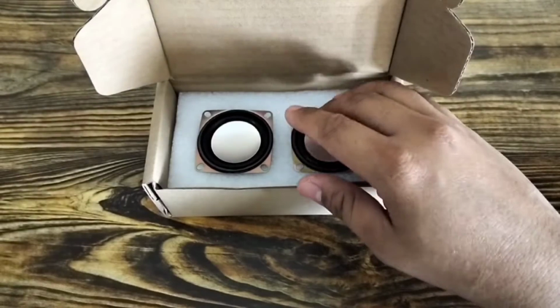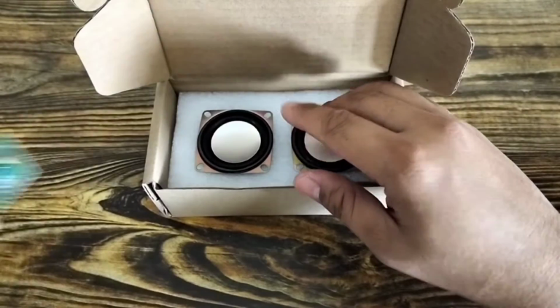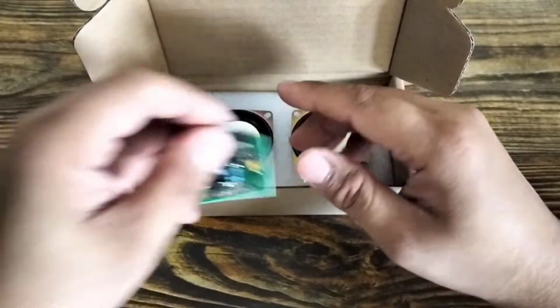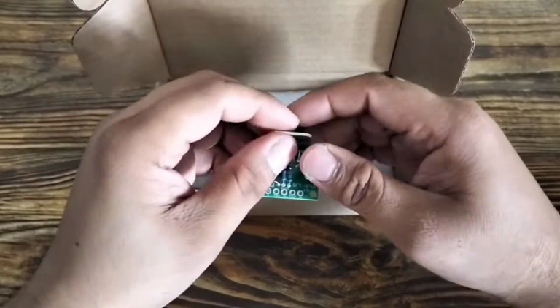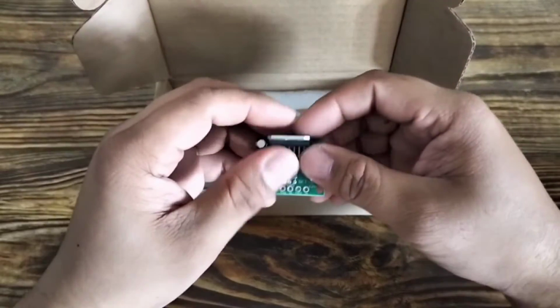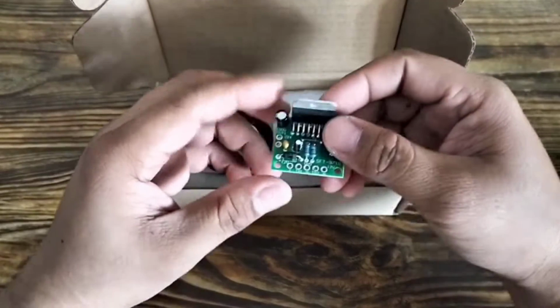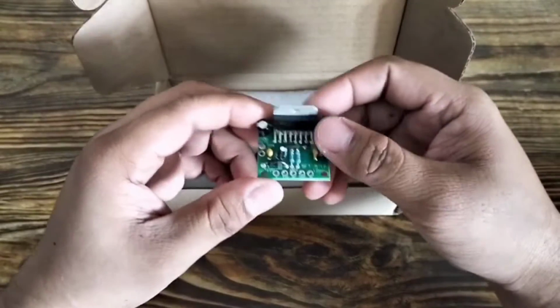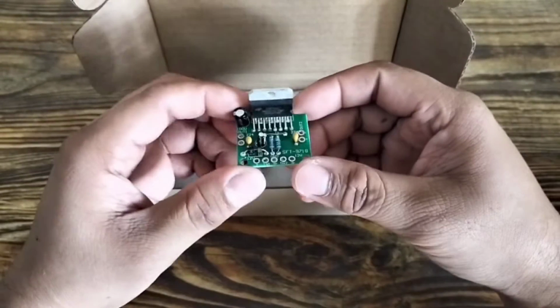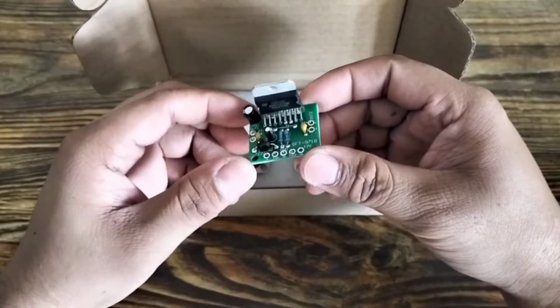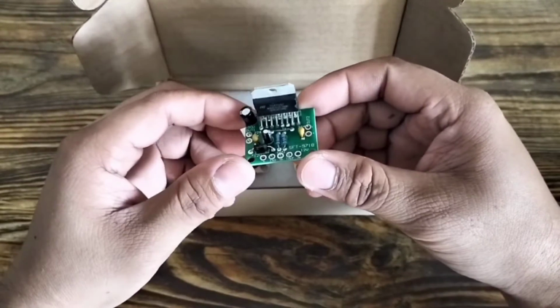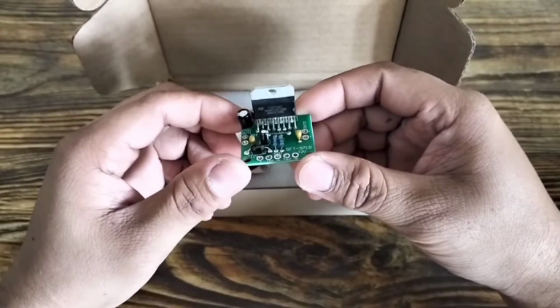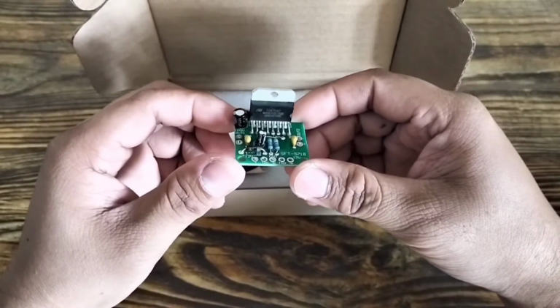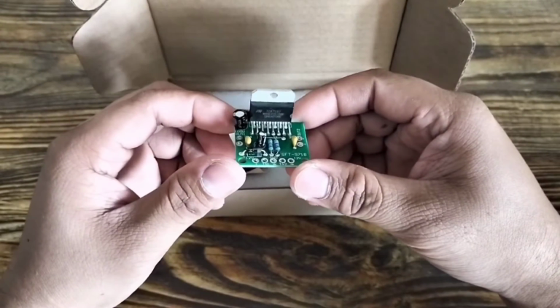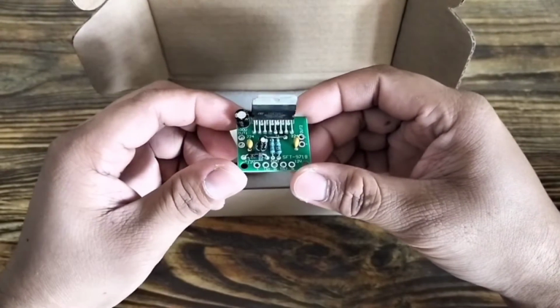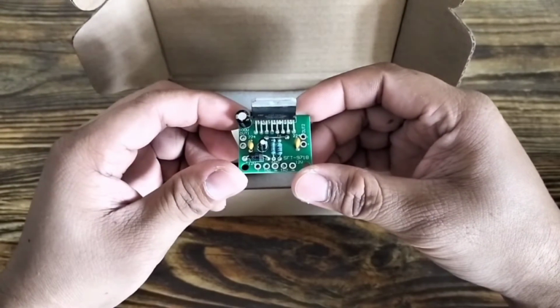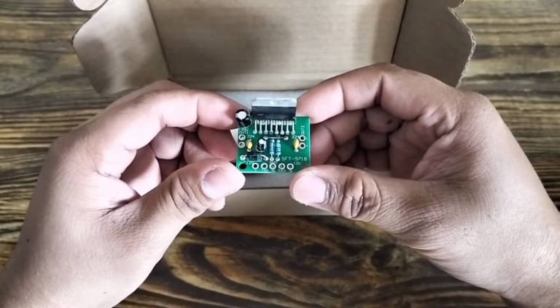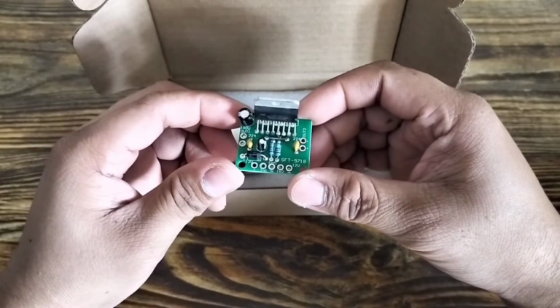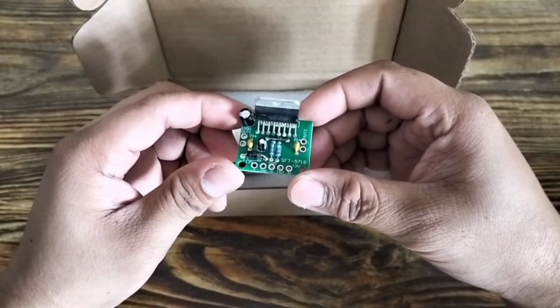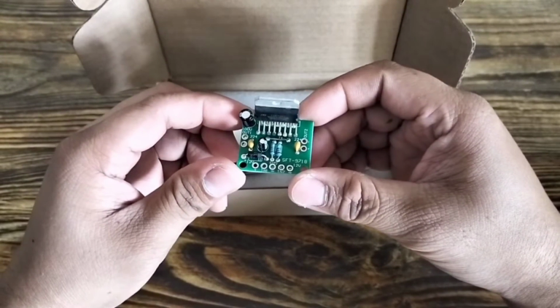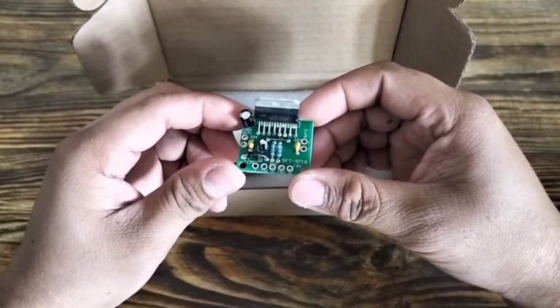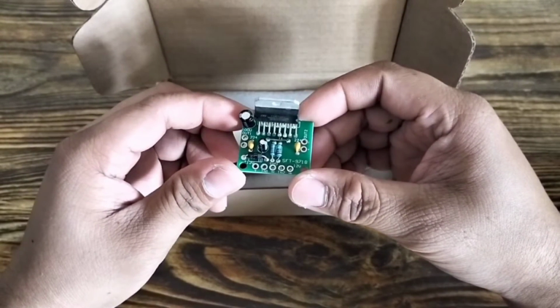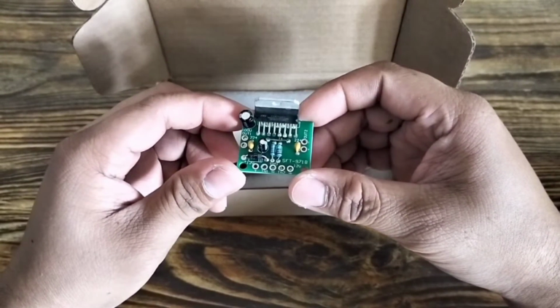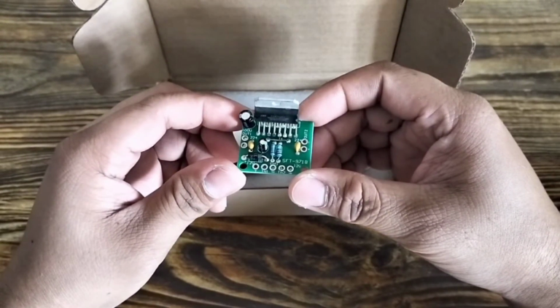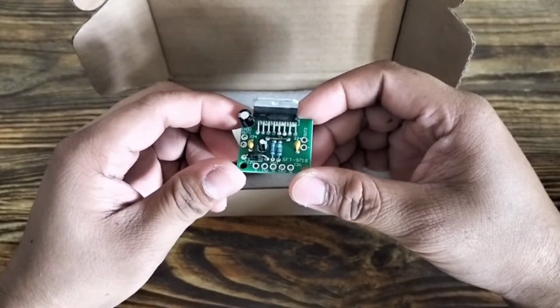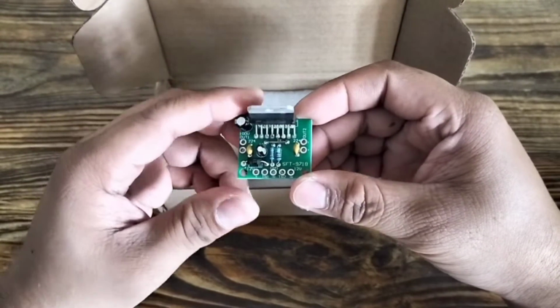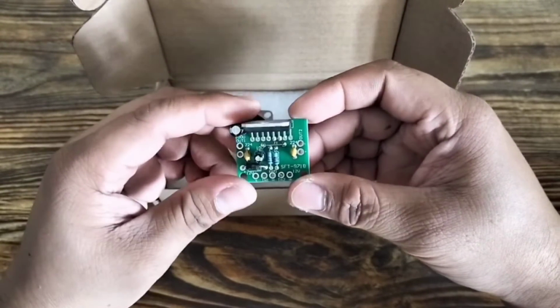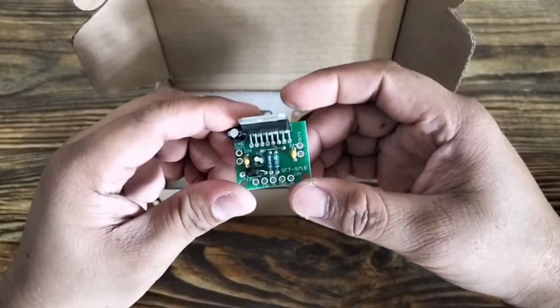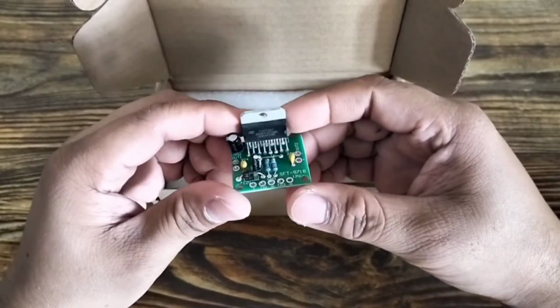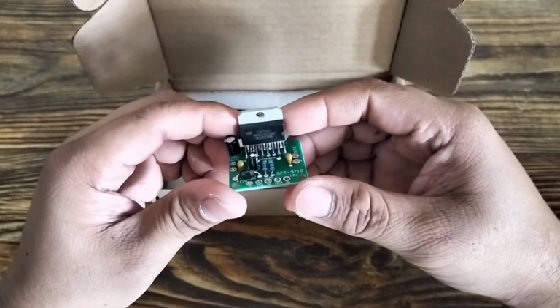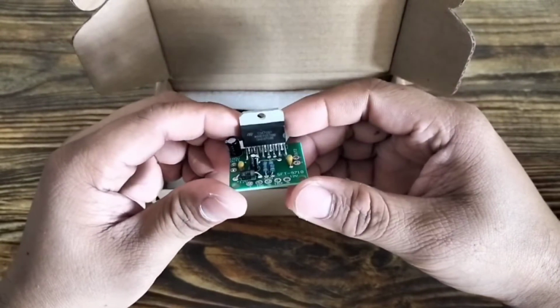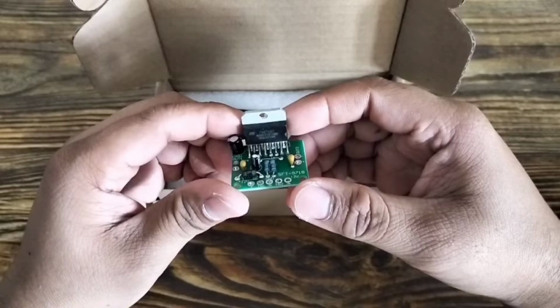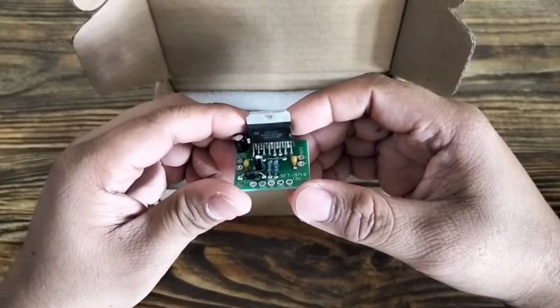If you watched my previous video, this is what I made. I will test it with my new speaker I bought.